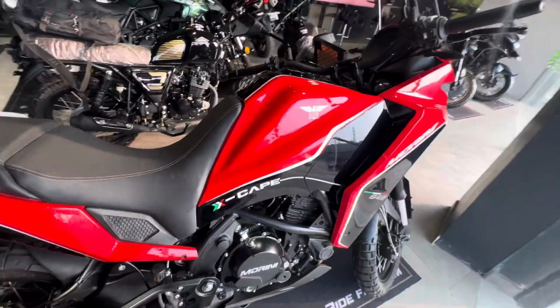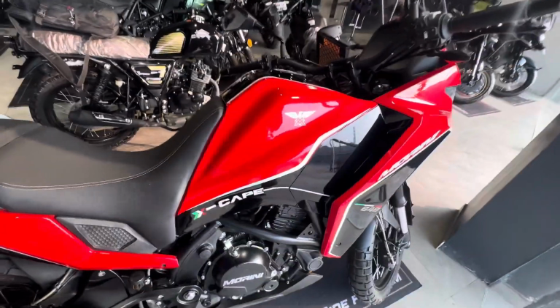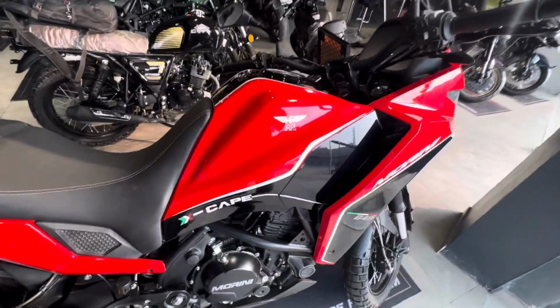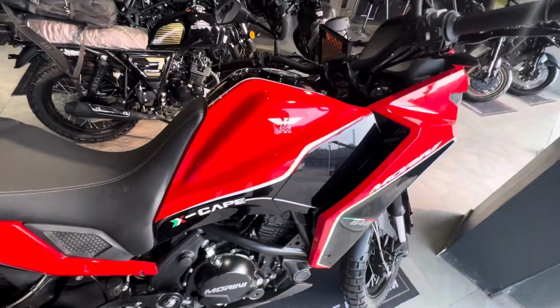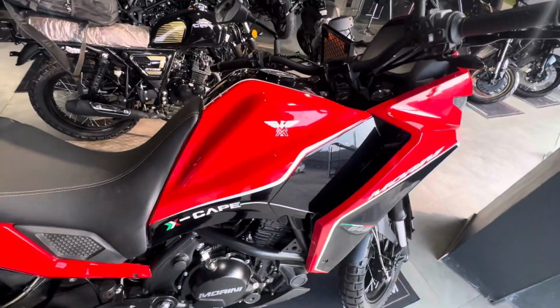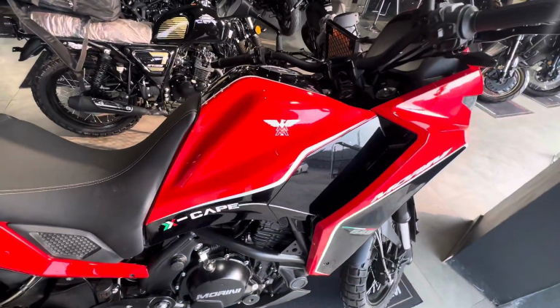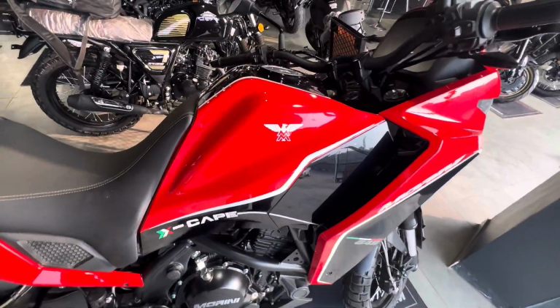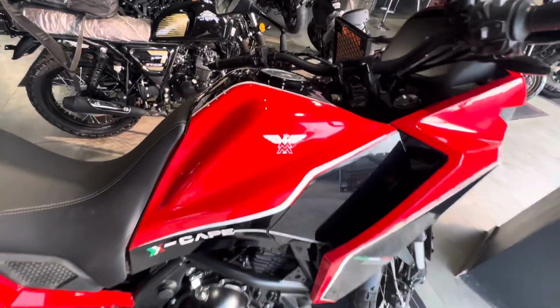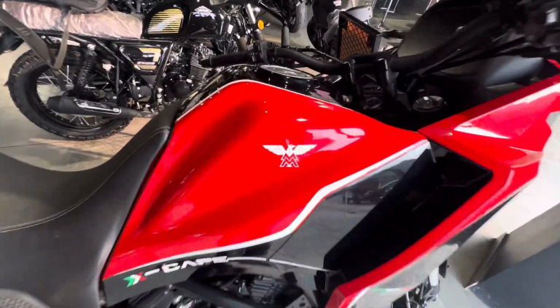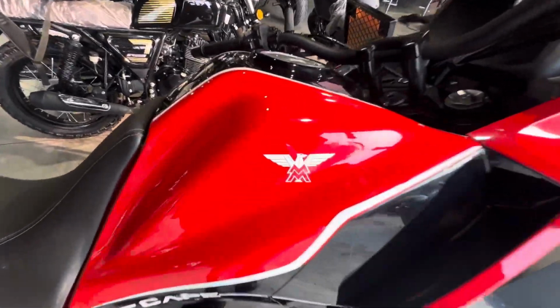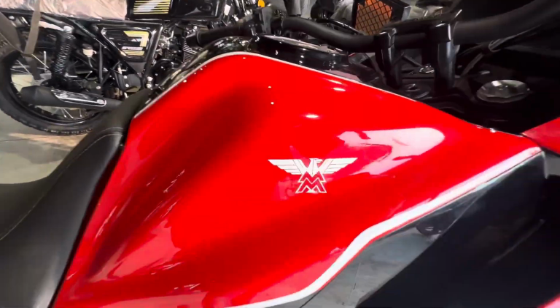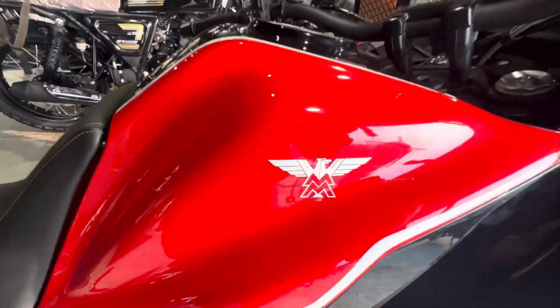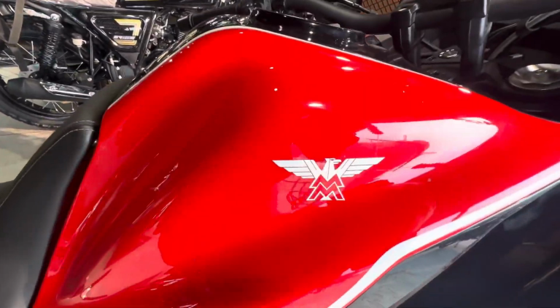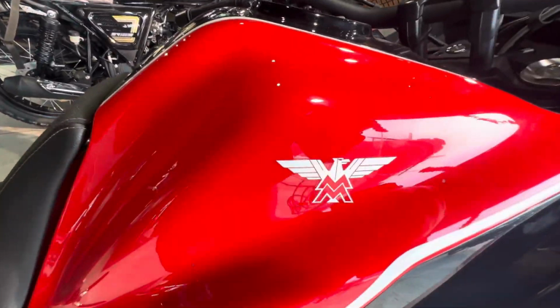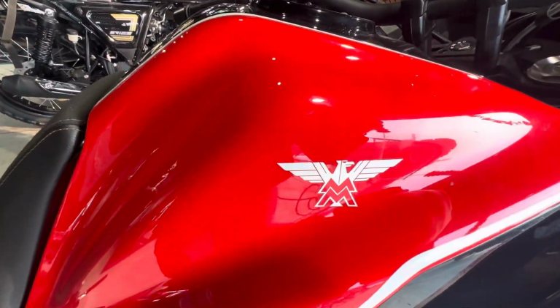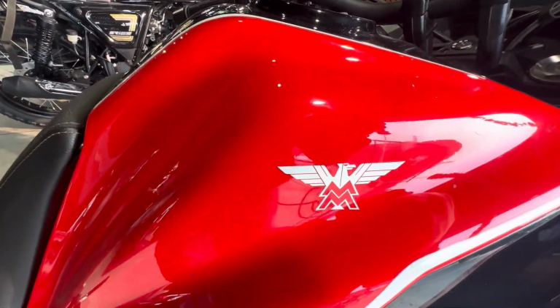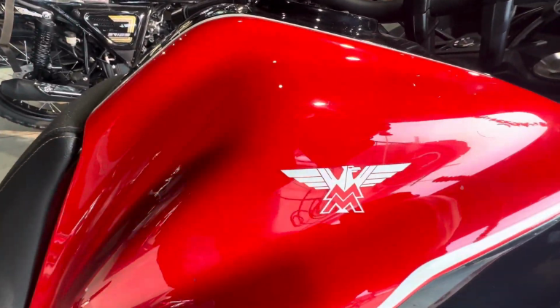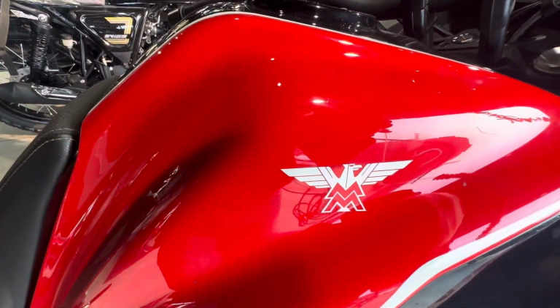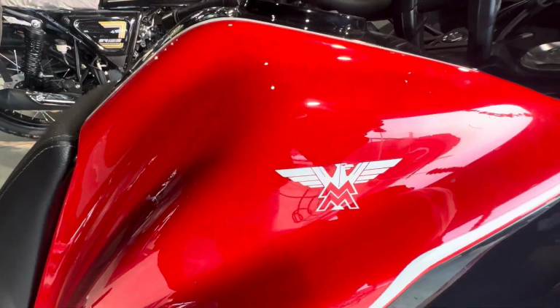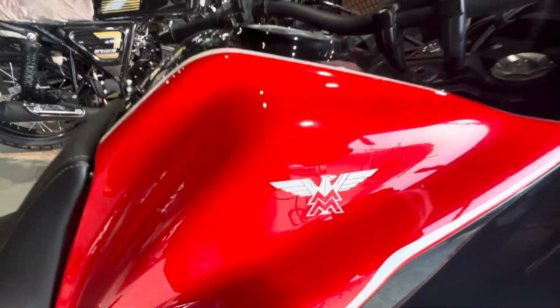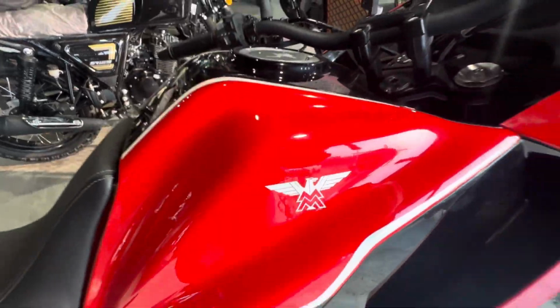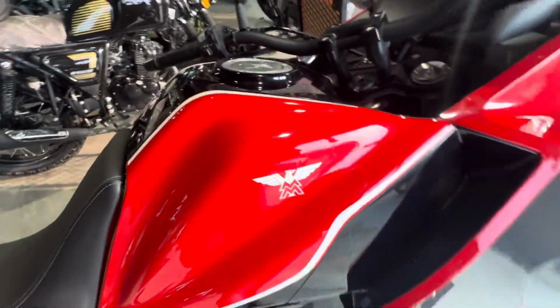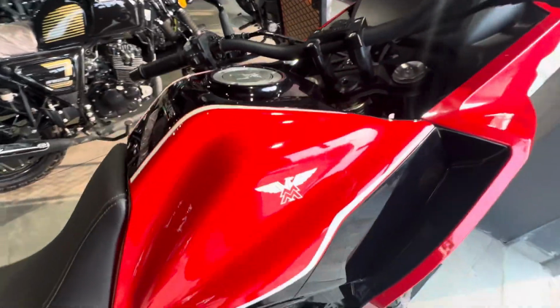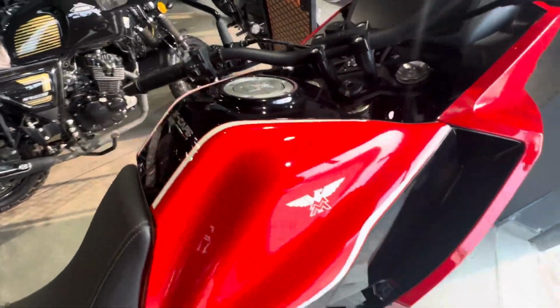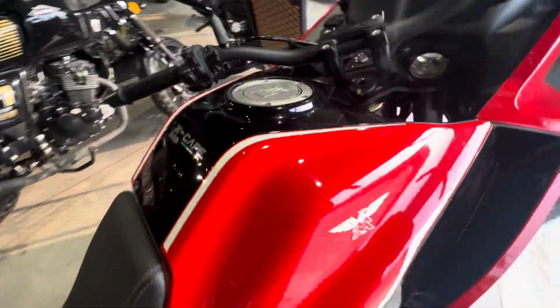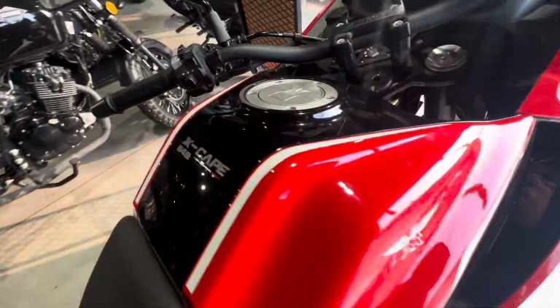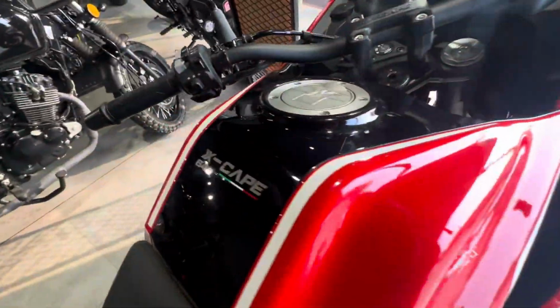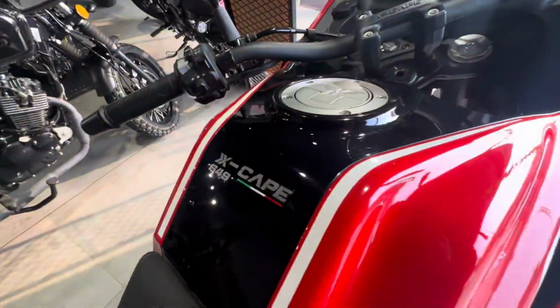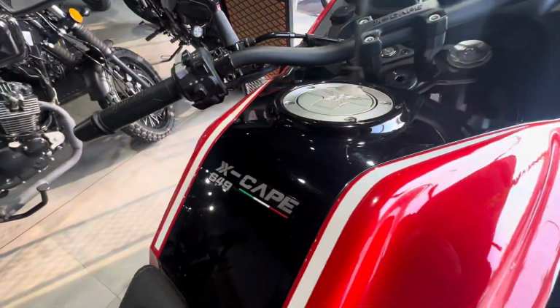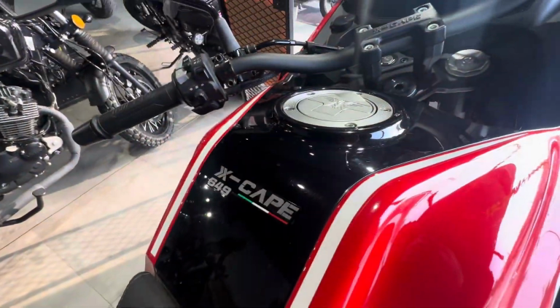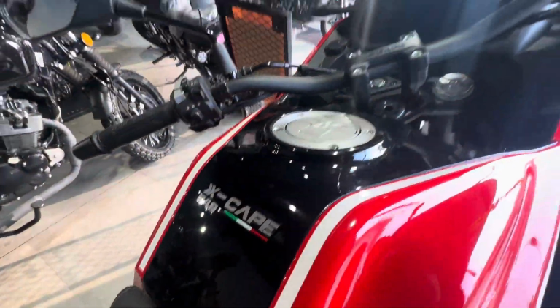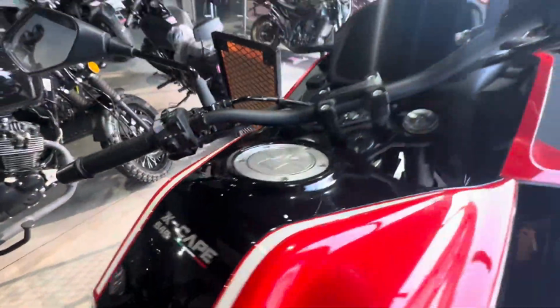Let's talk about the overall look. Here you can see the logo on both sides of the bike.